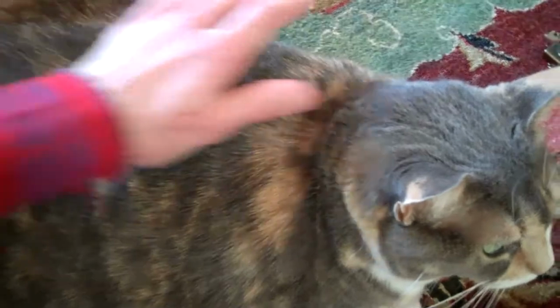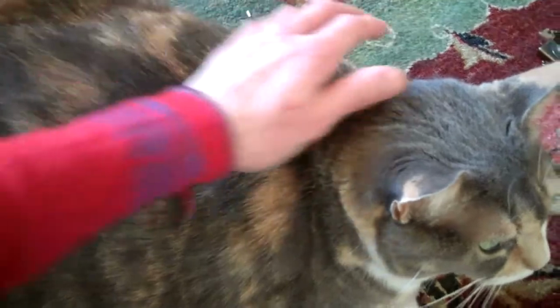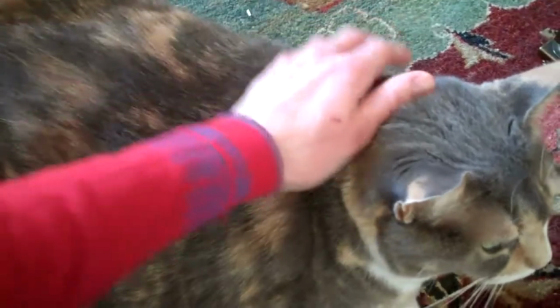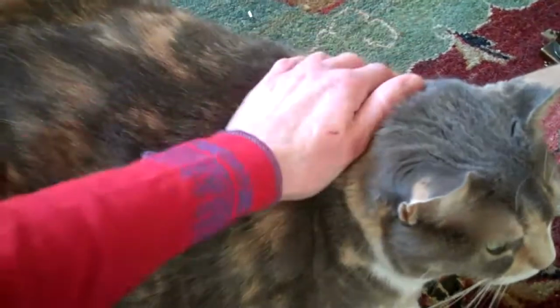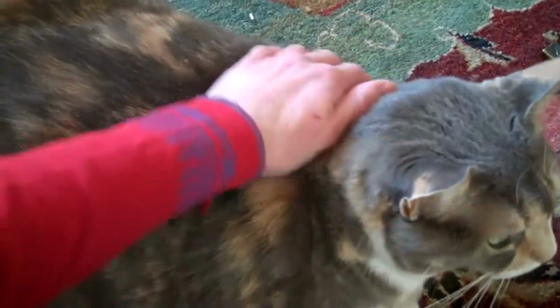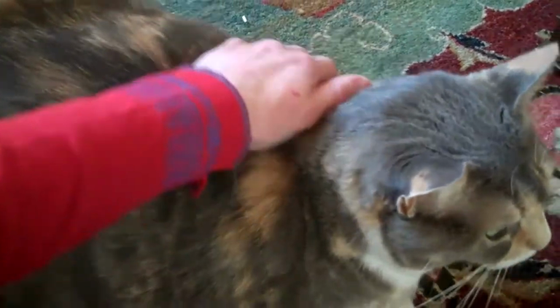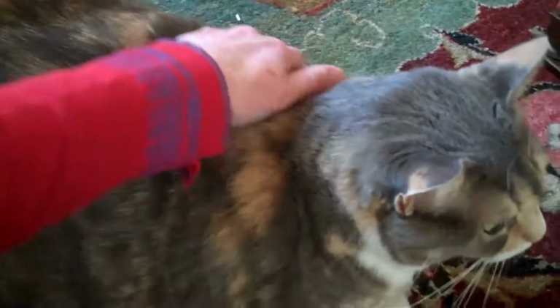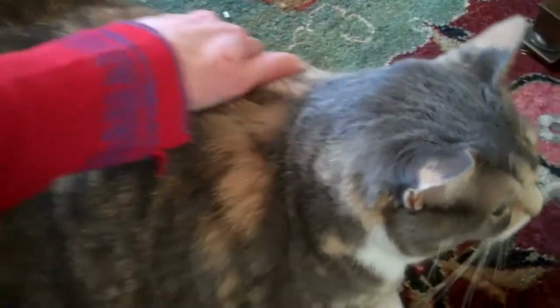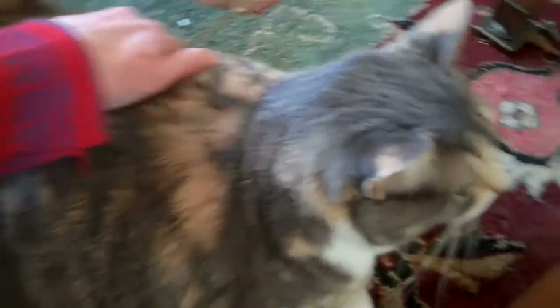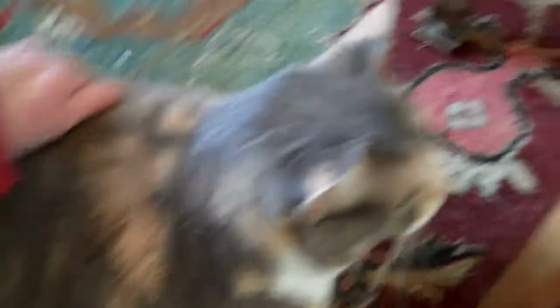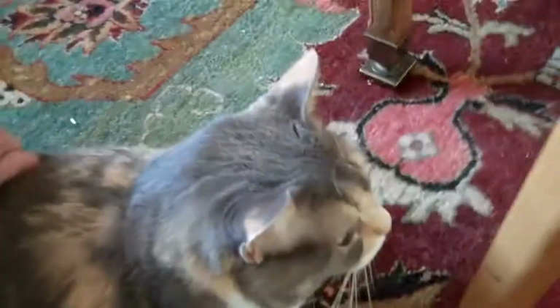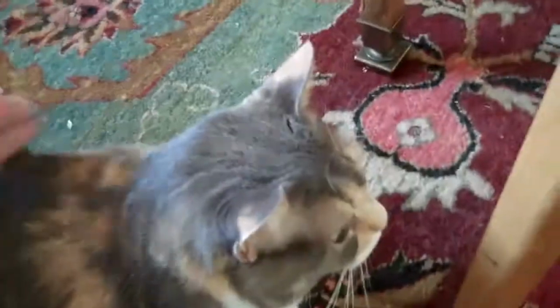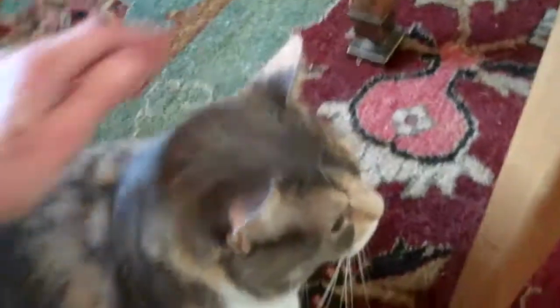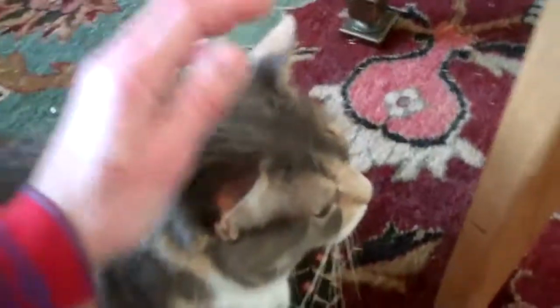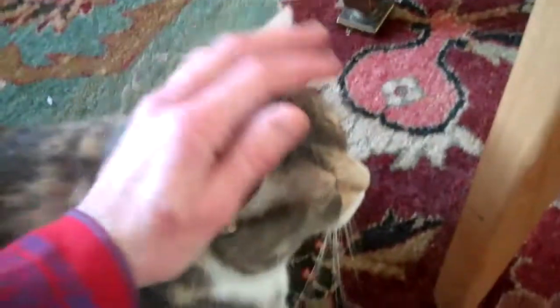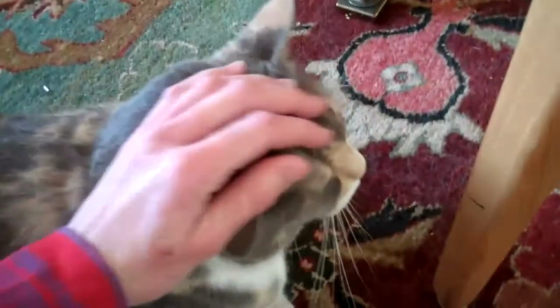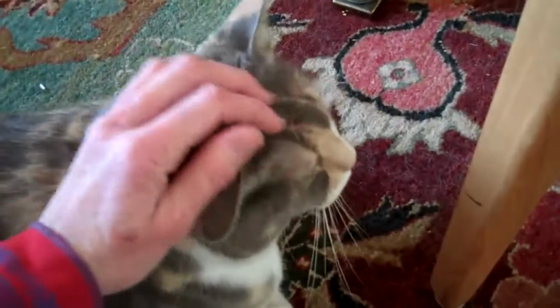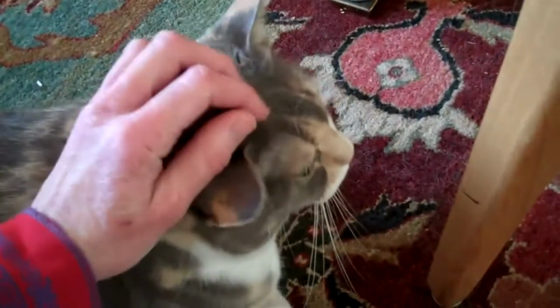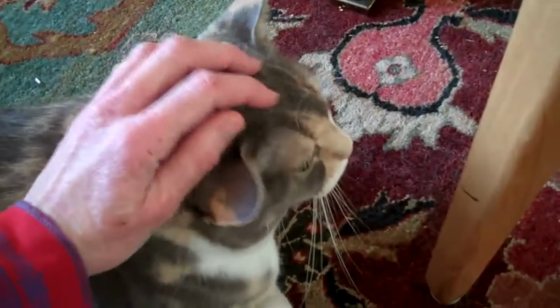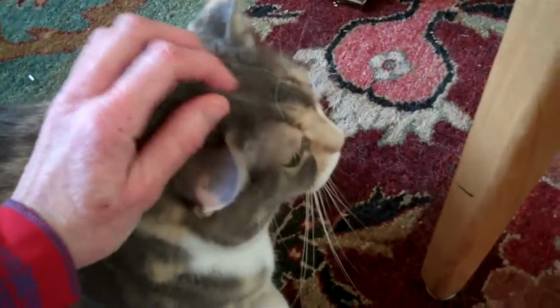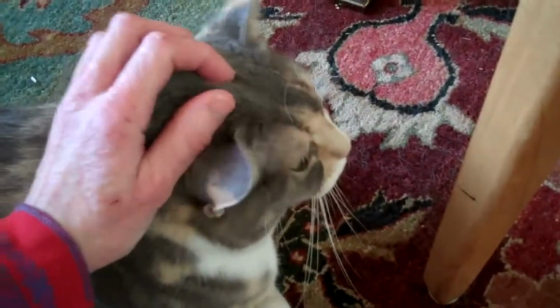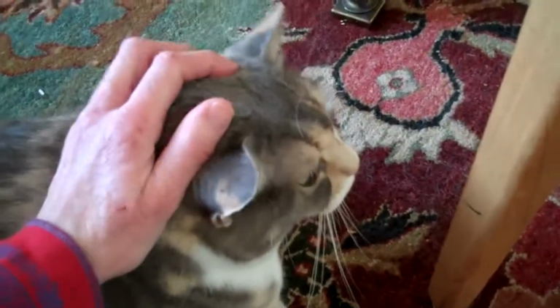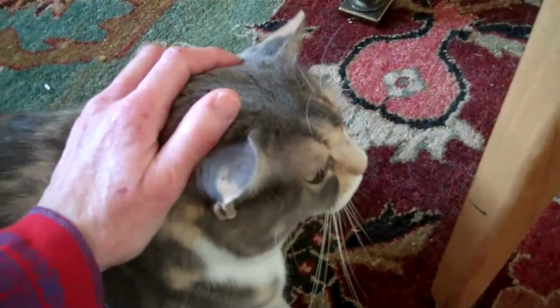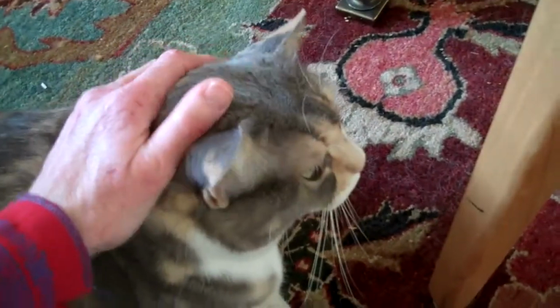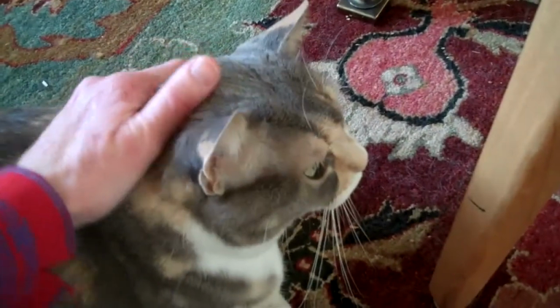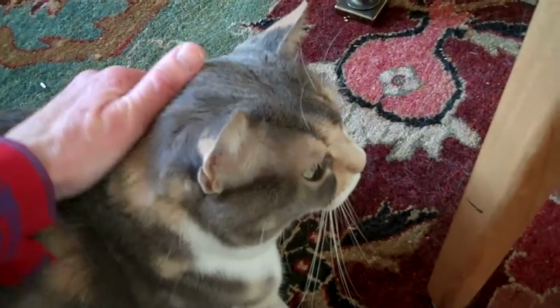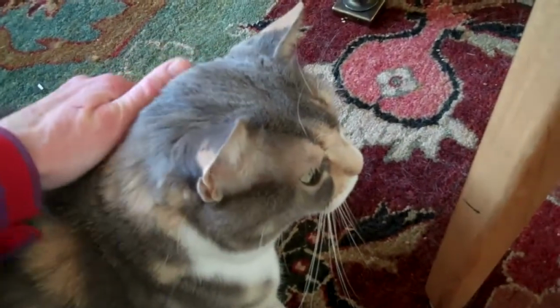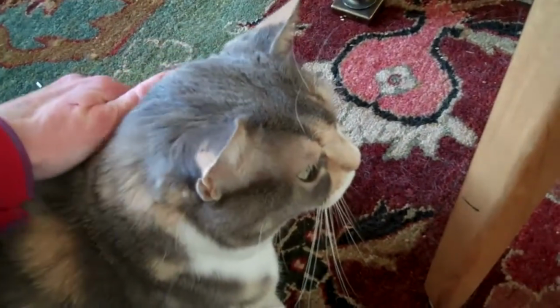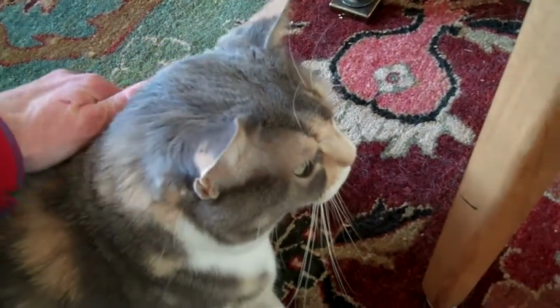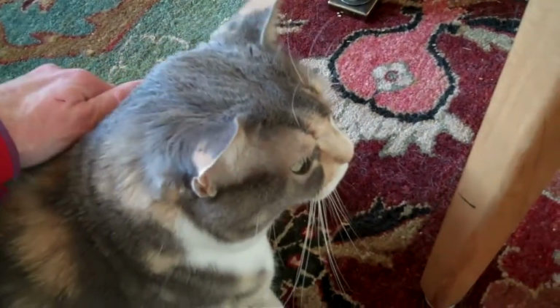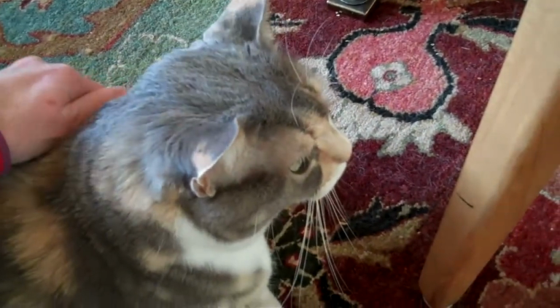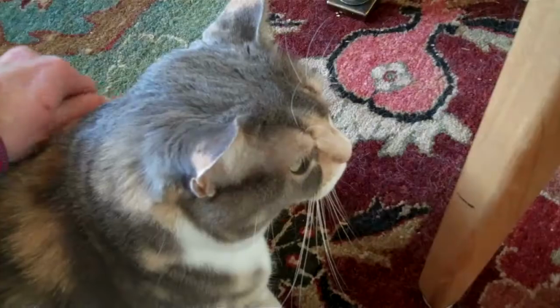It can be a very comforting touch for shy cats, especially.